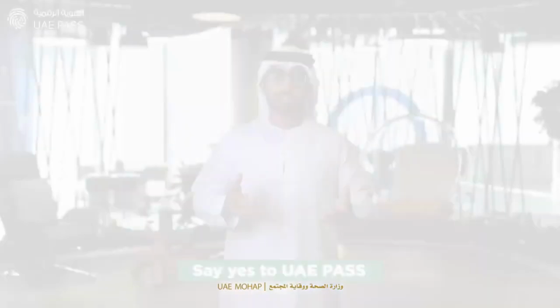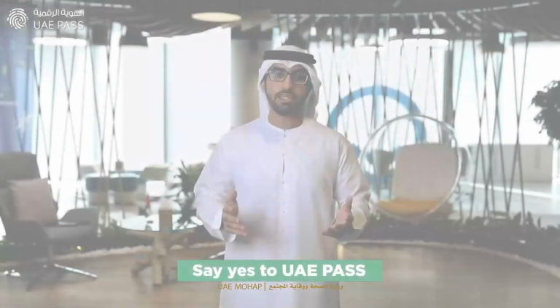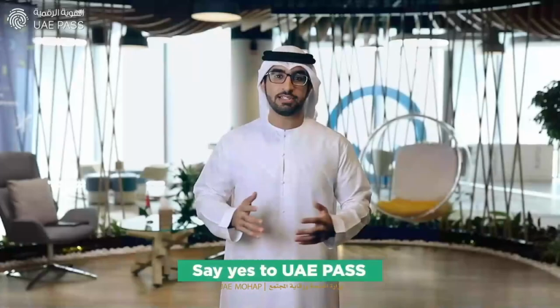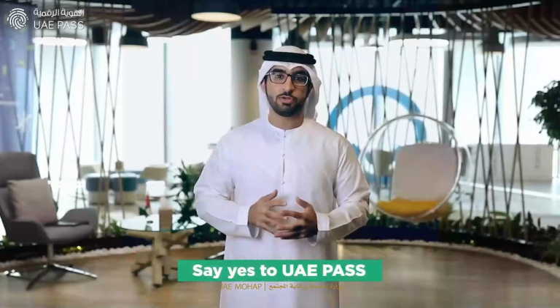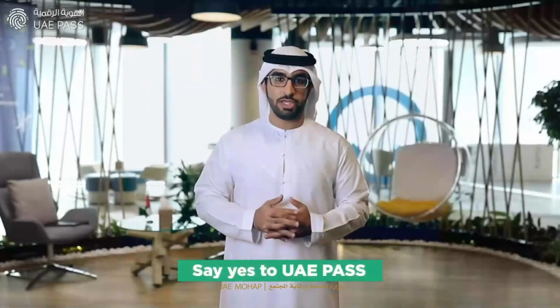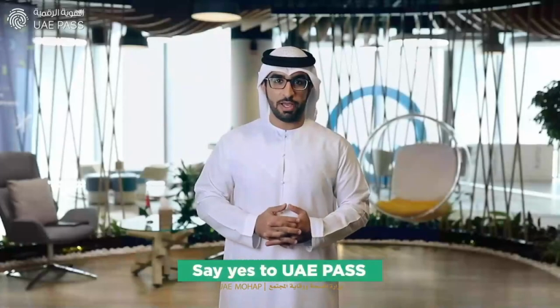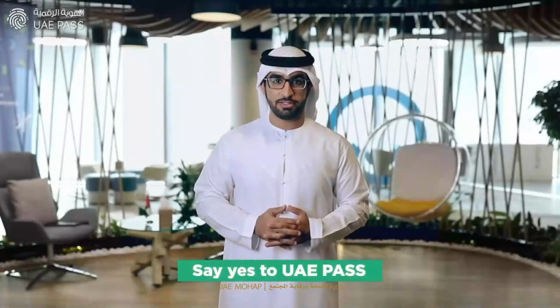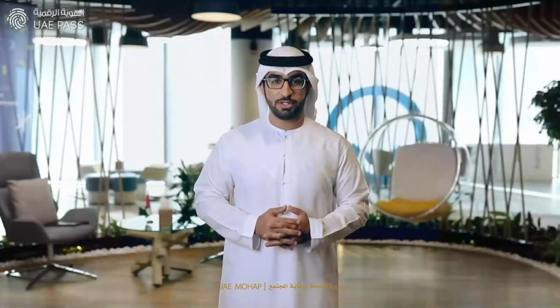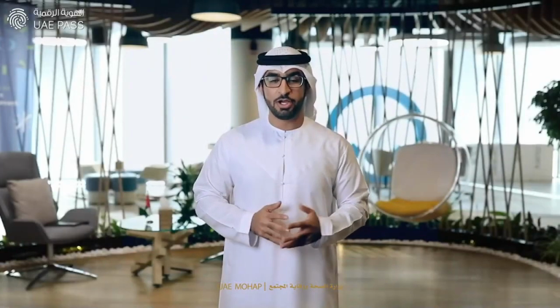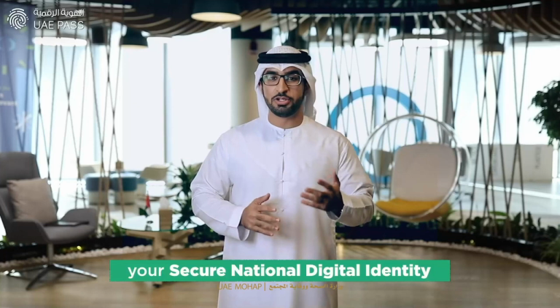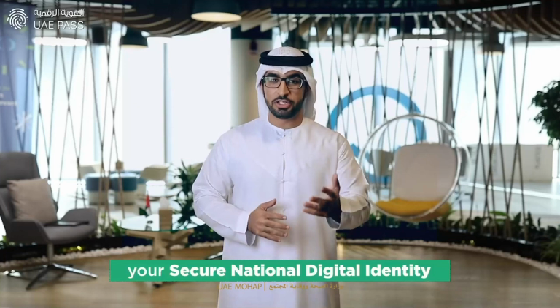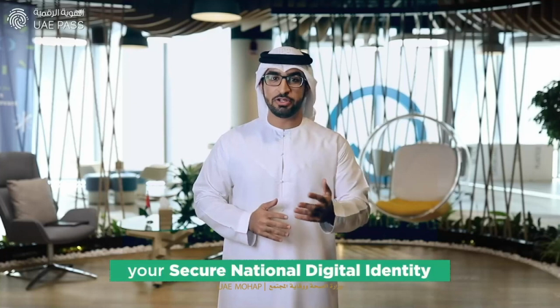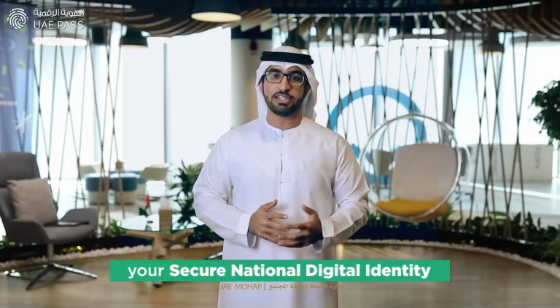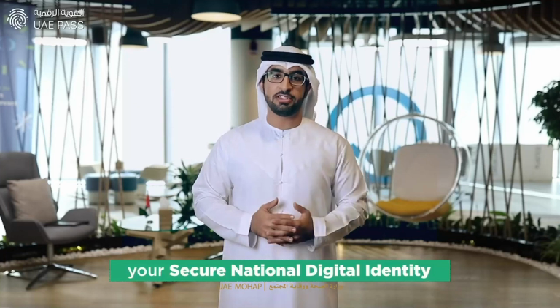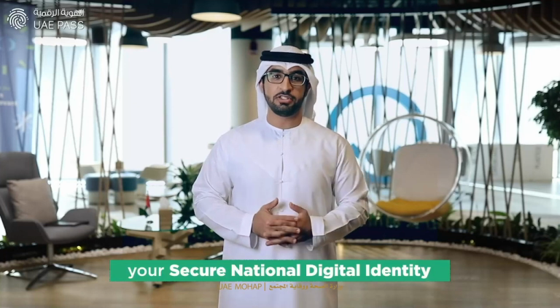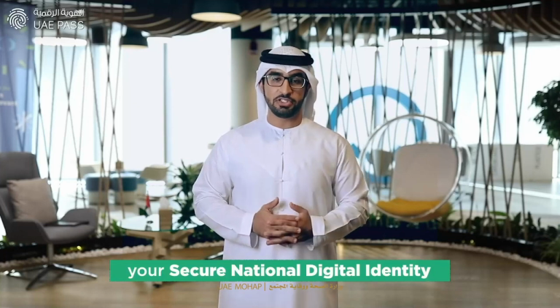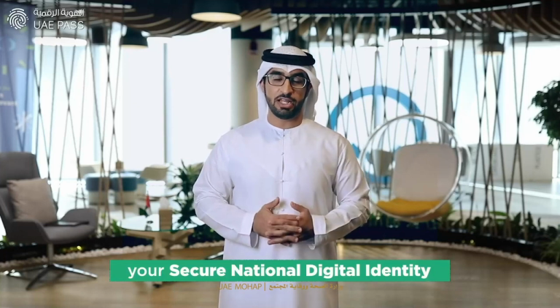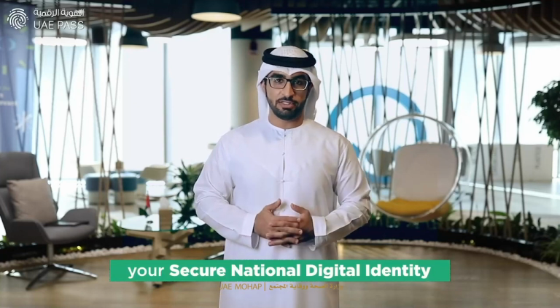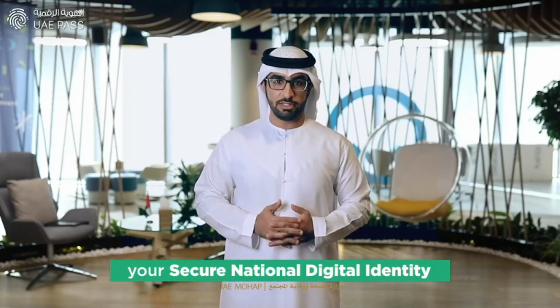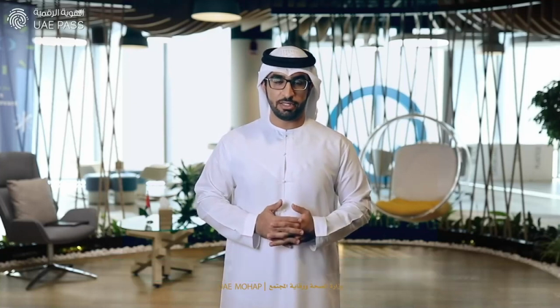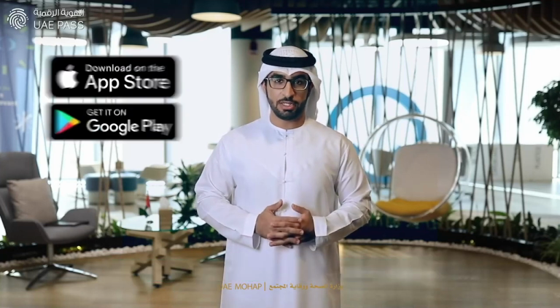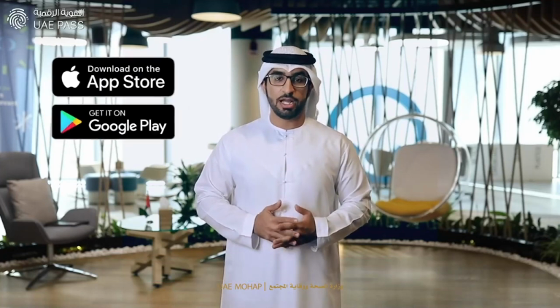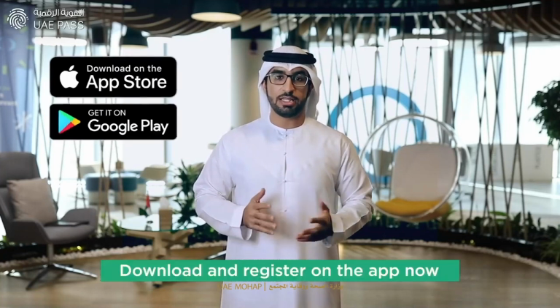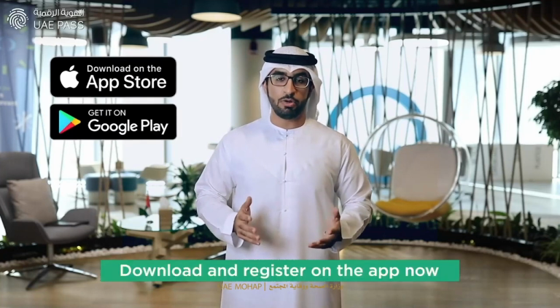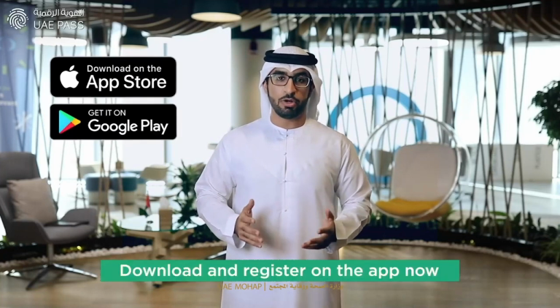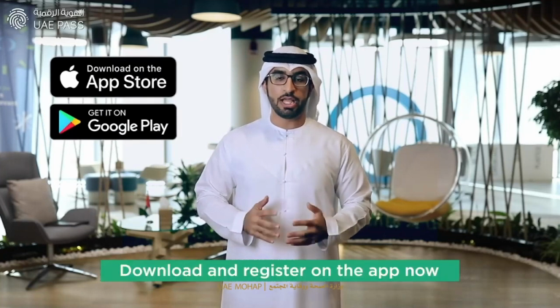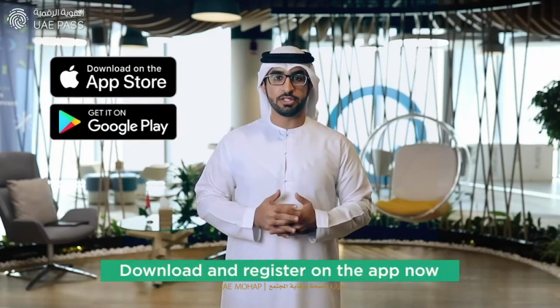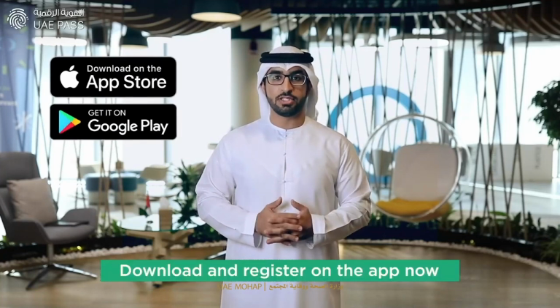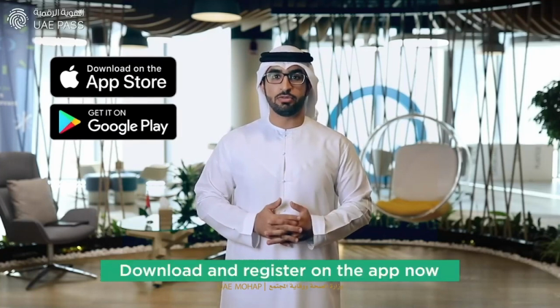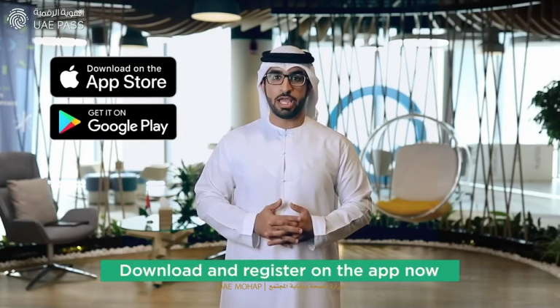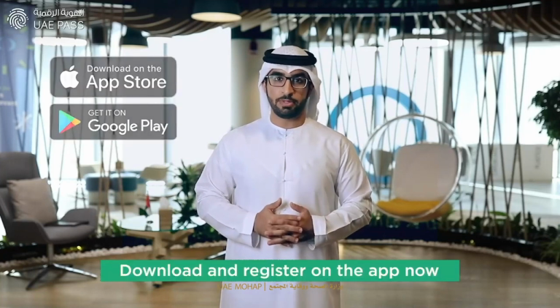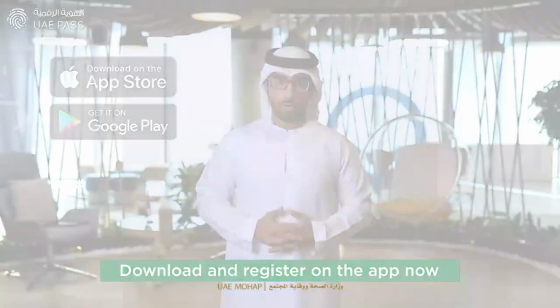Say yes to UAE Pass, your secure national digital identity. Download and register on the app now.